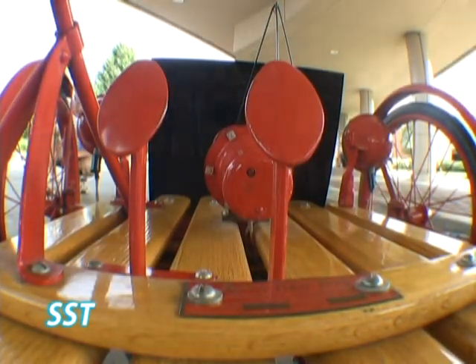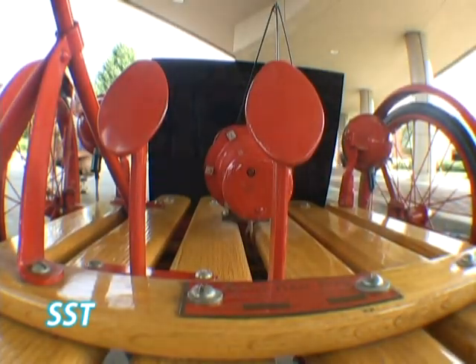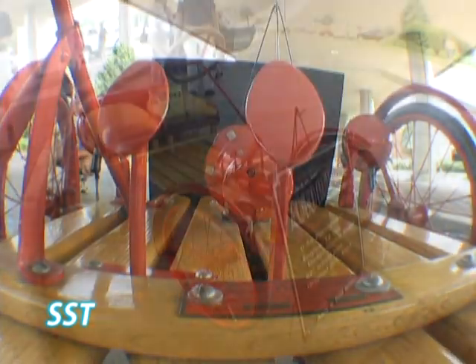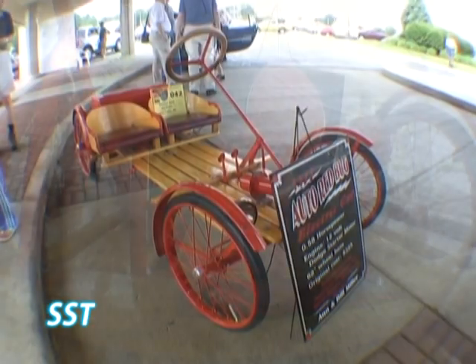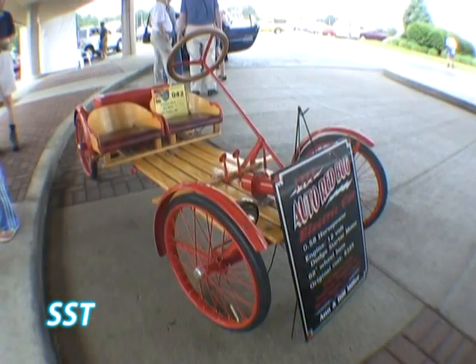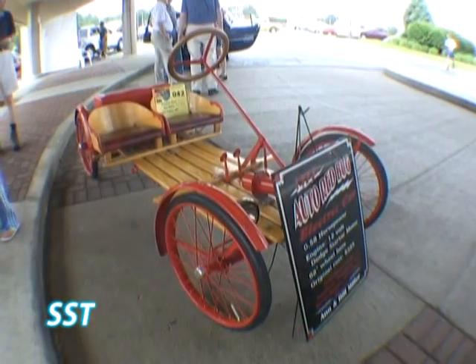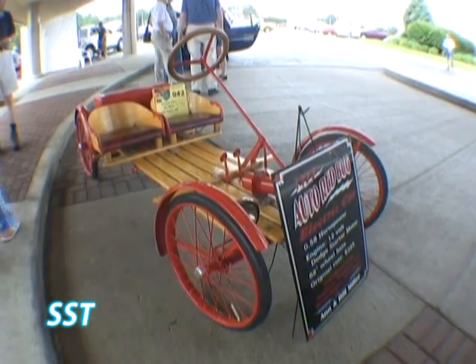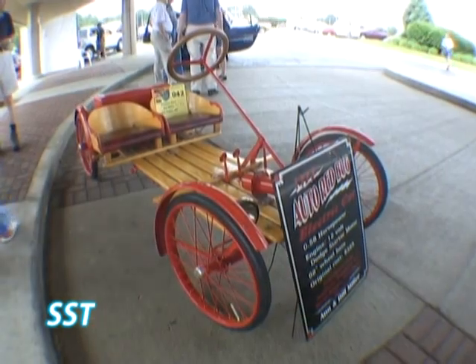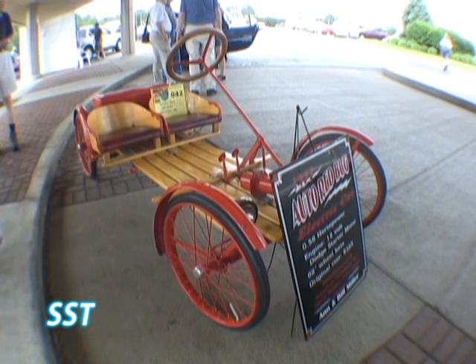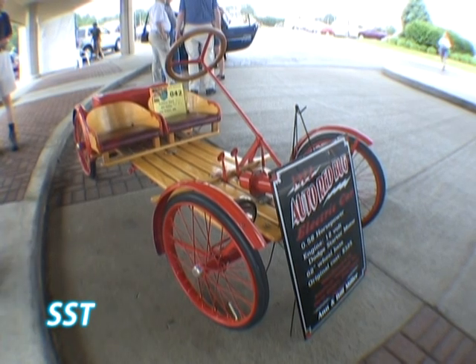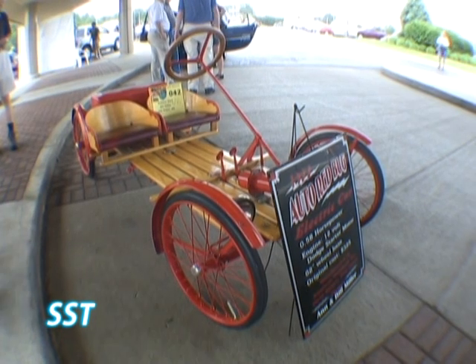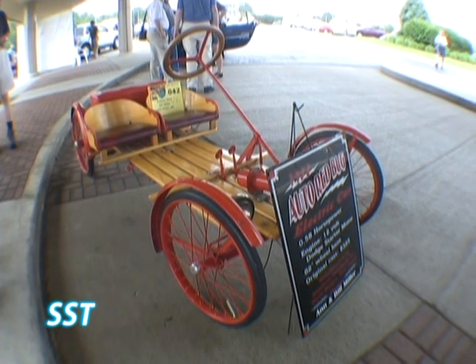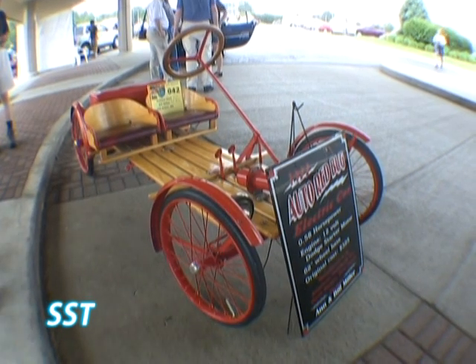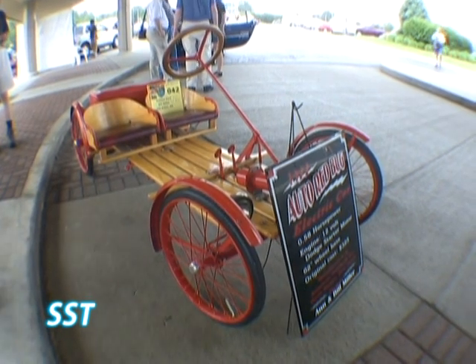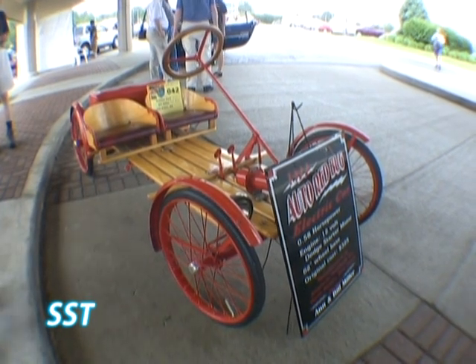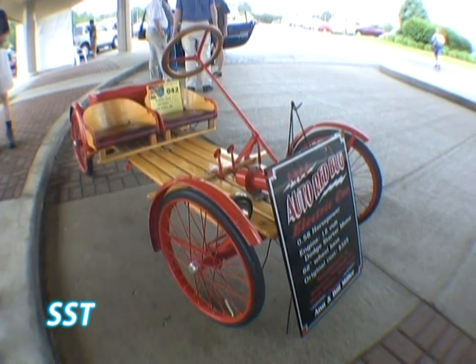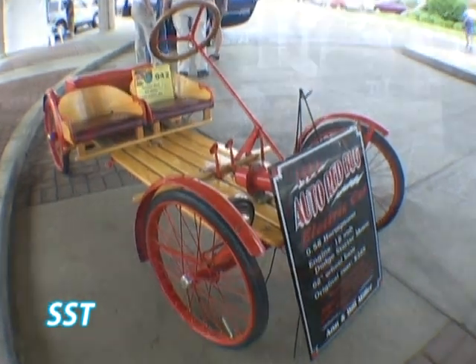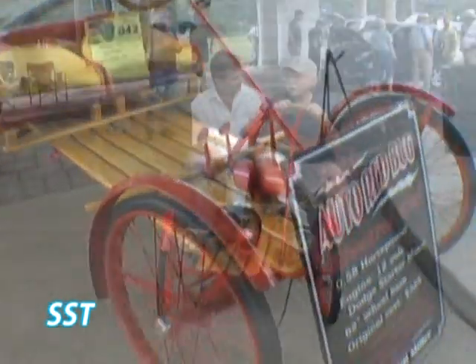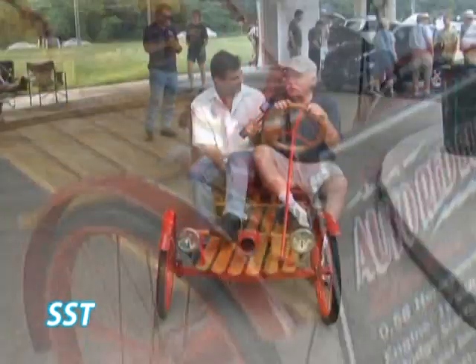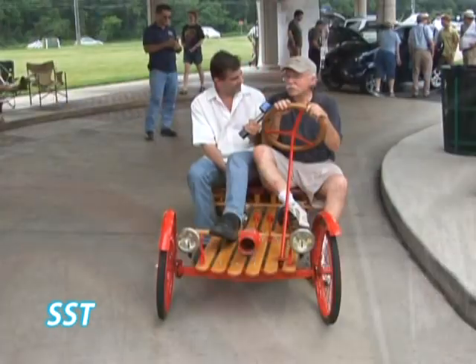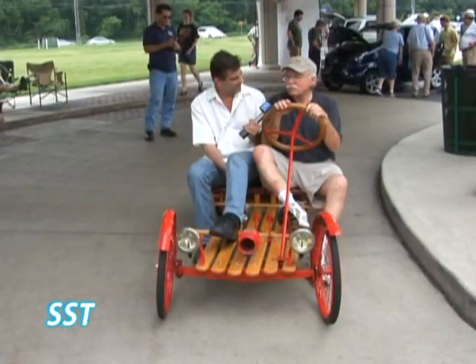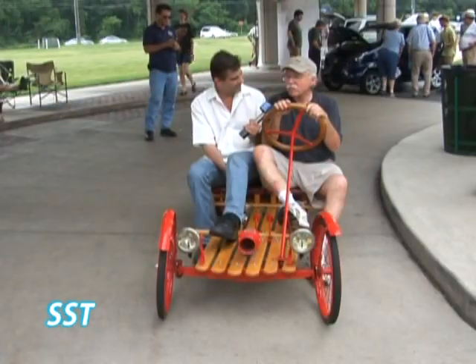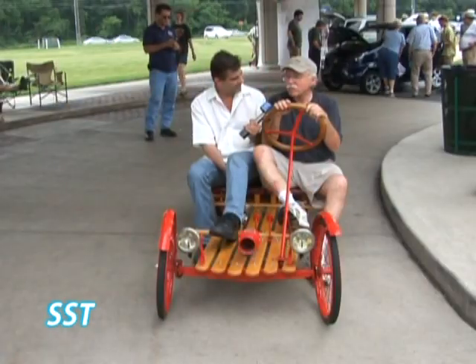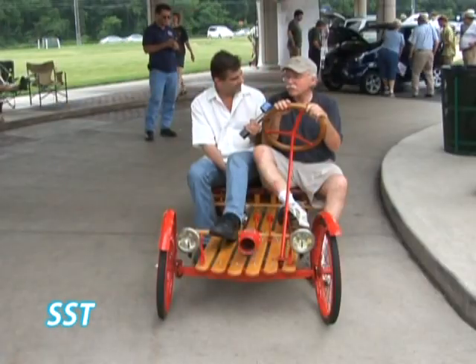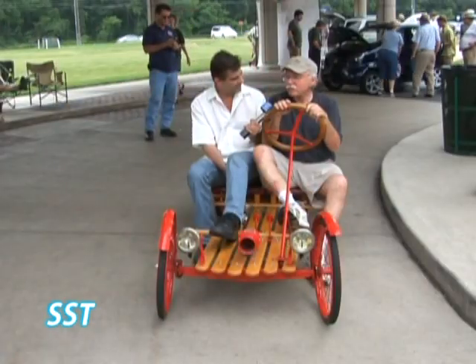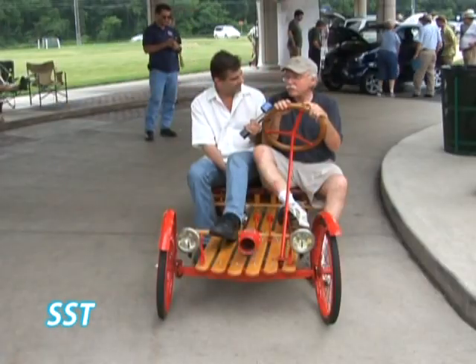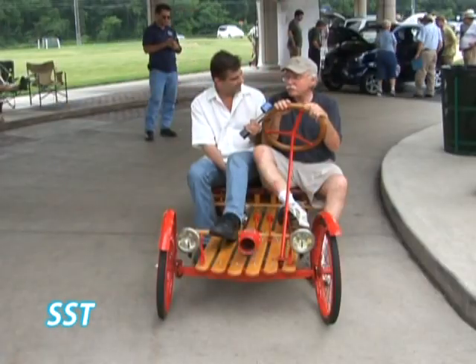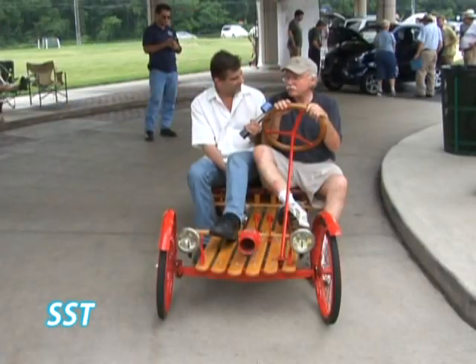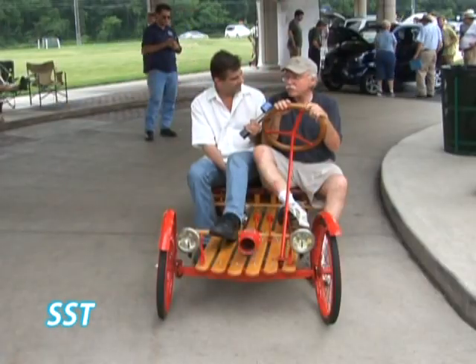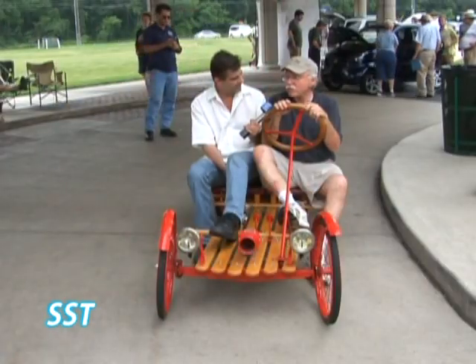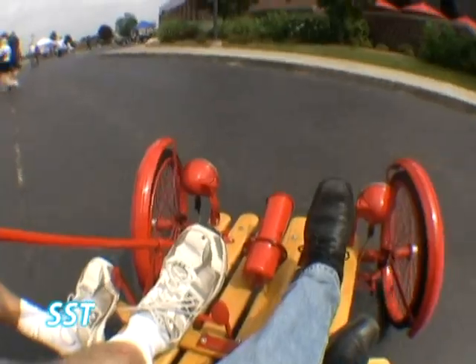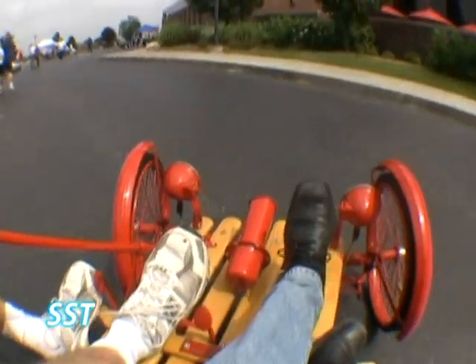Did they make very many of them? Not too many. I've read anywhere from 450 to 4,000.